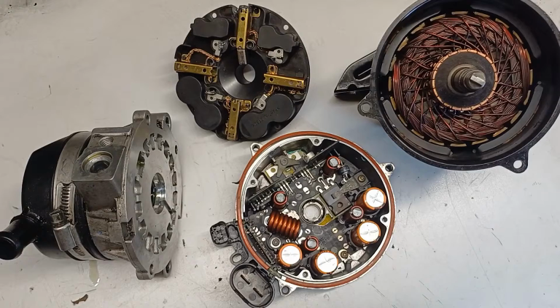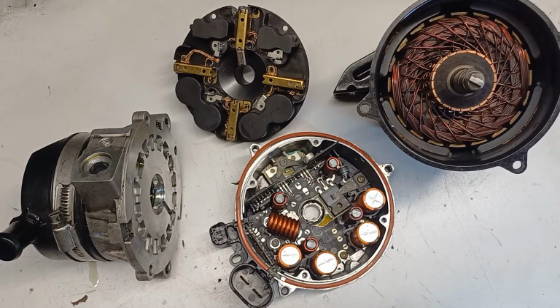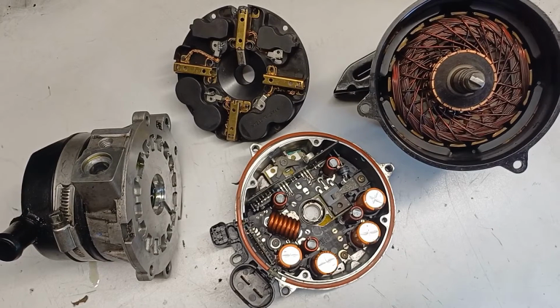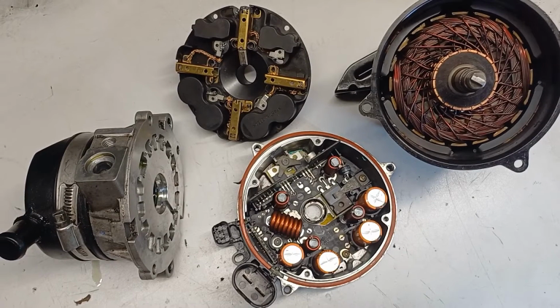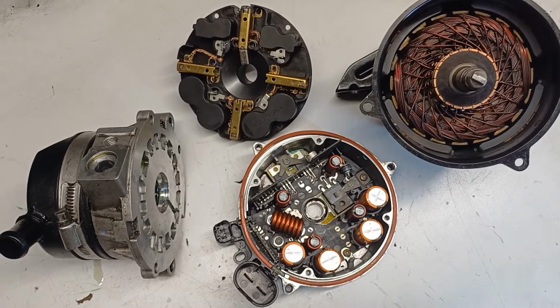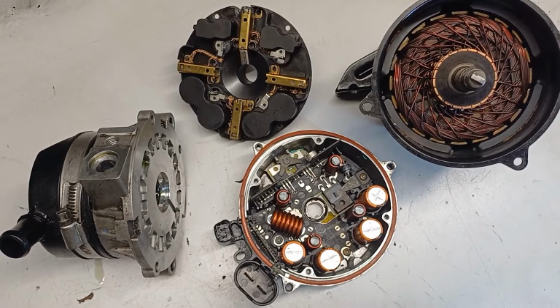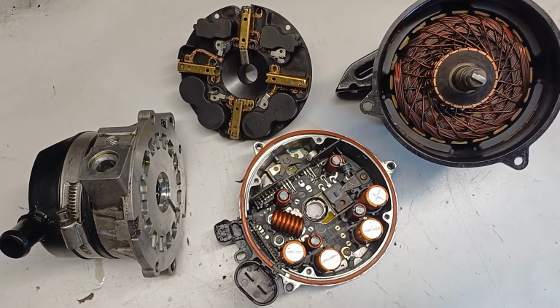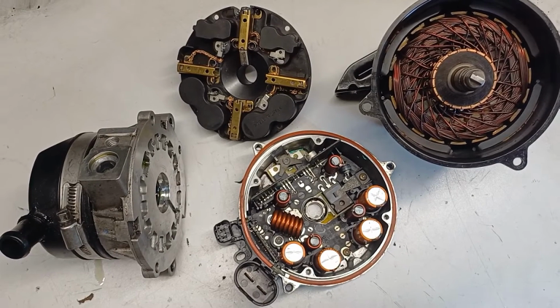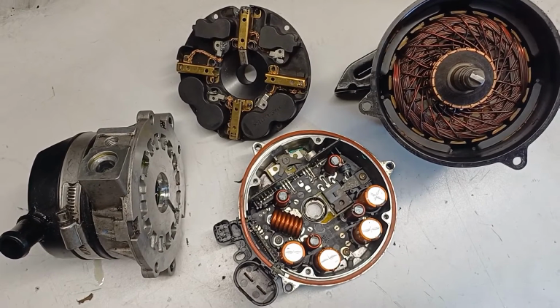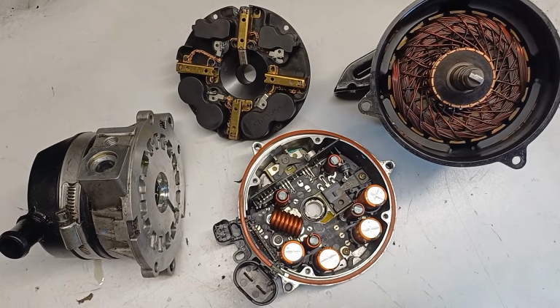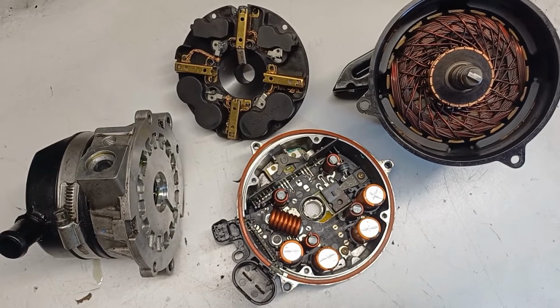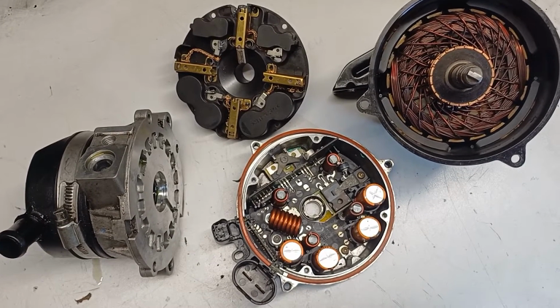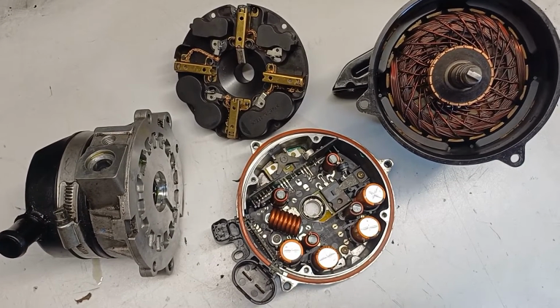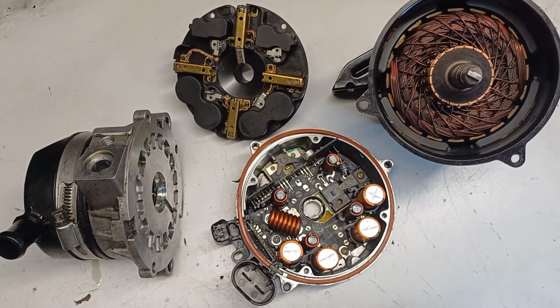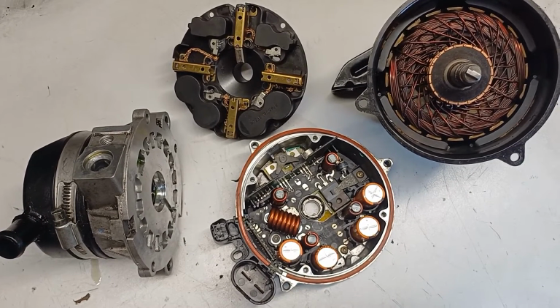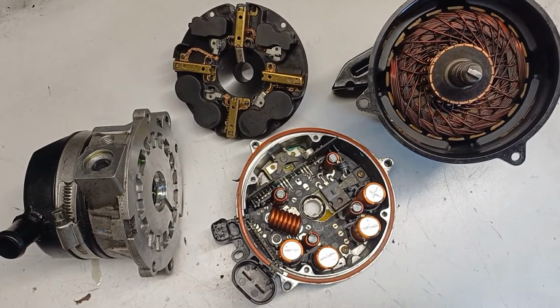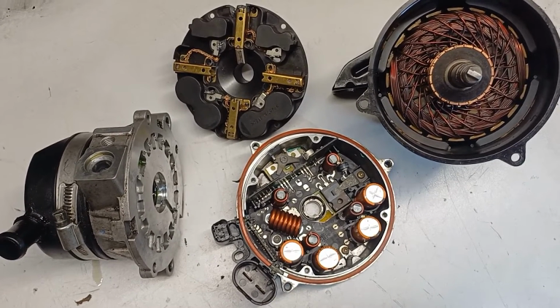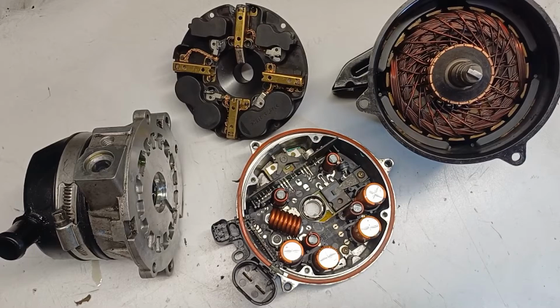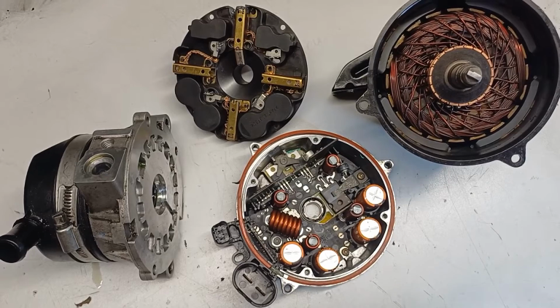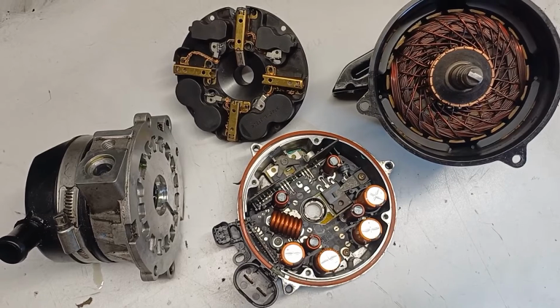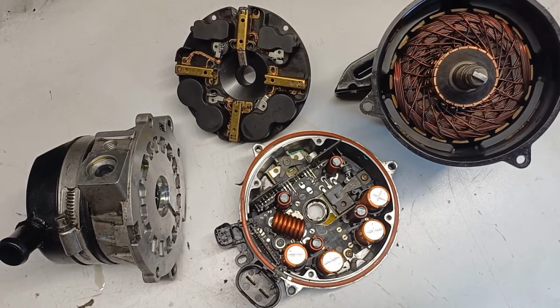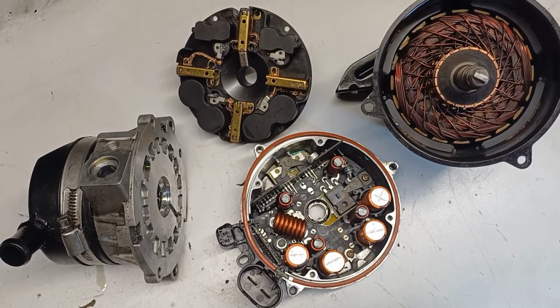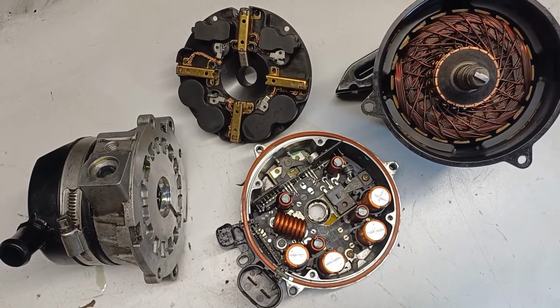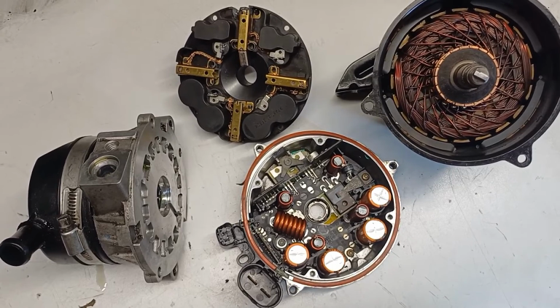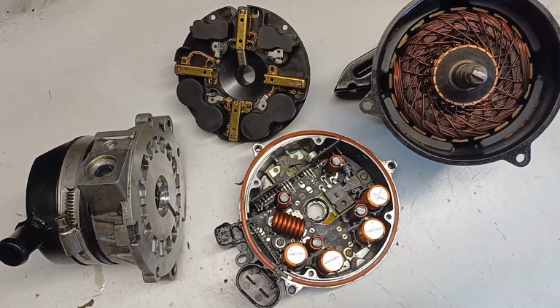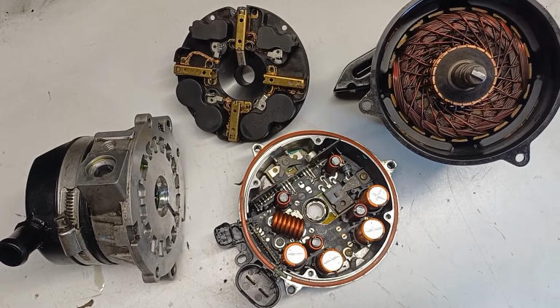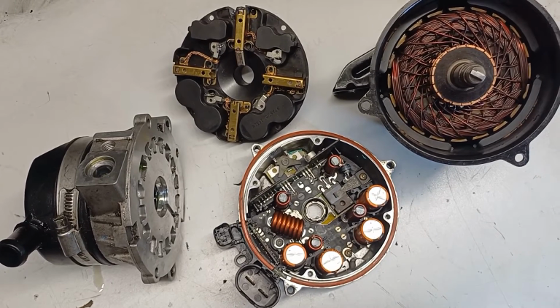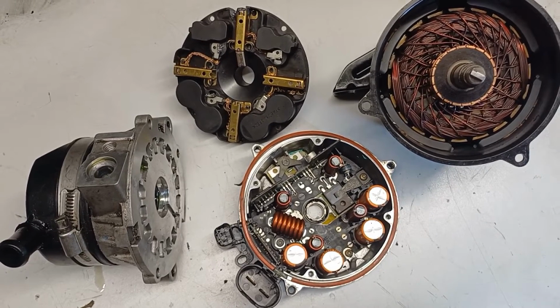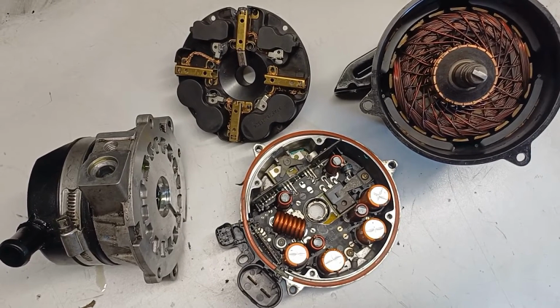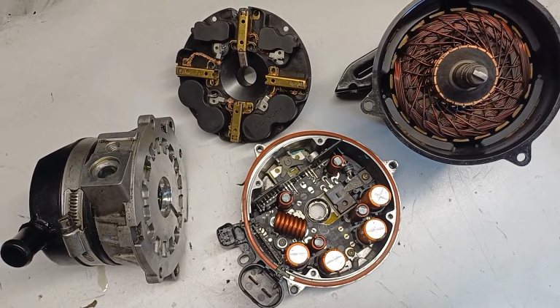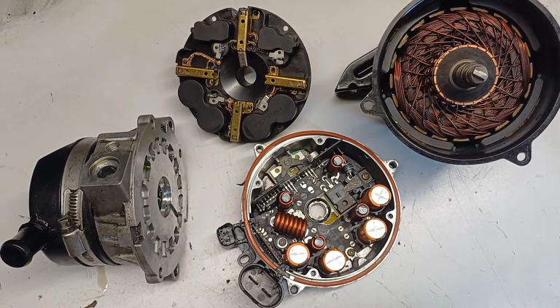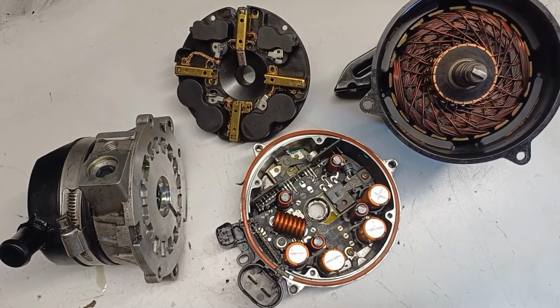How to take the pump apart is covered in a previous video — I'll leave that linked in the description. Here's a quick recap of how to get it apart.